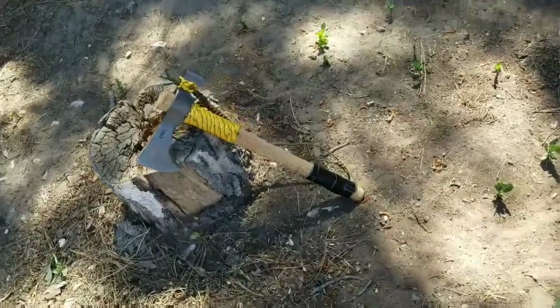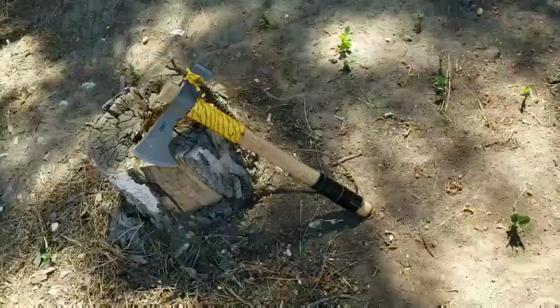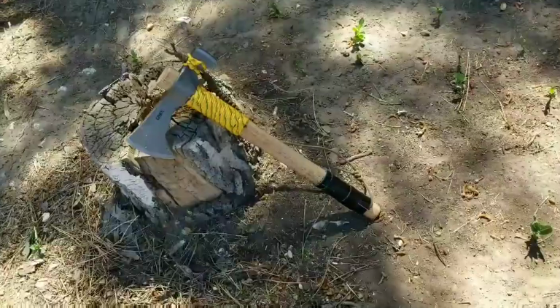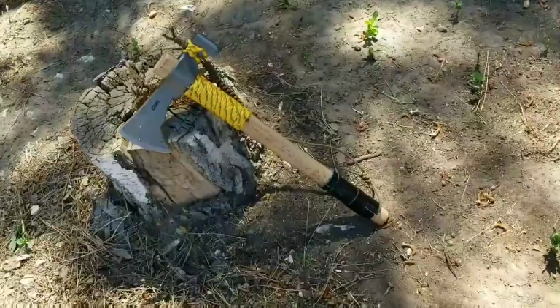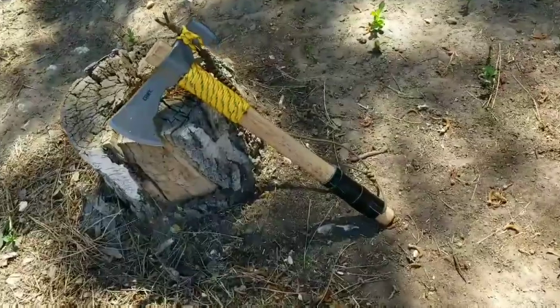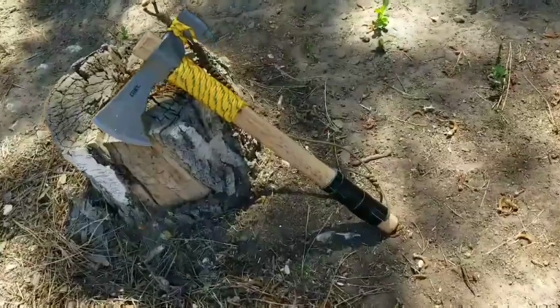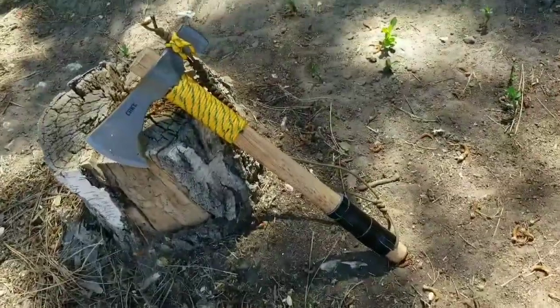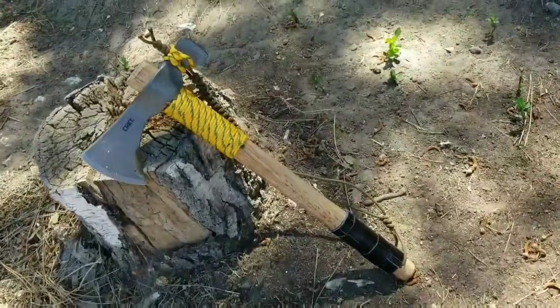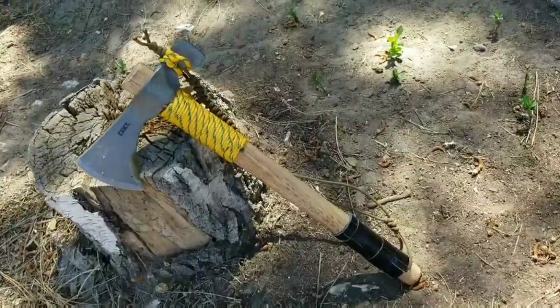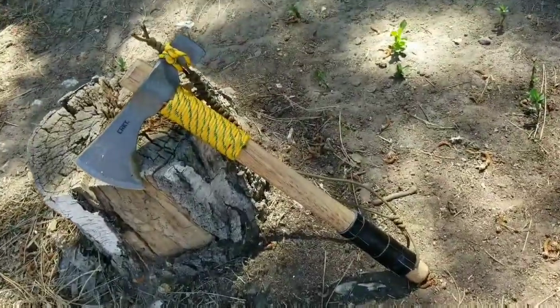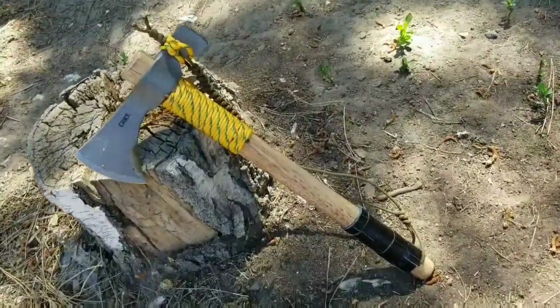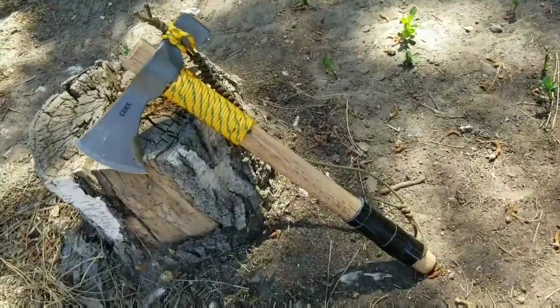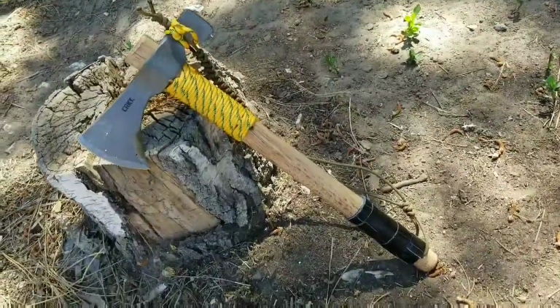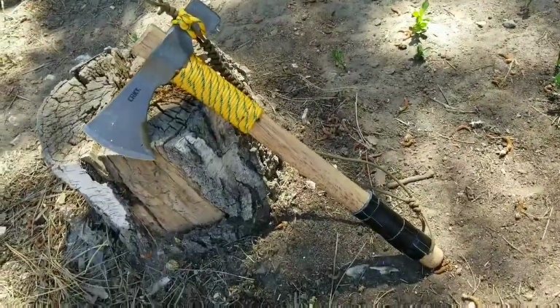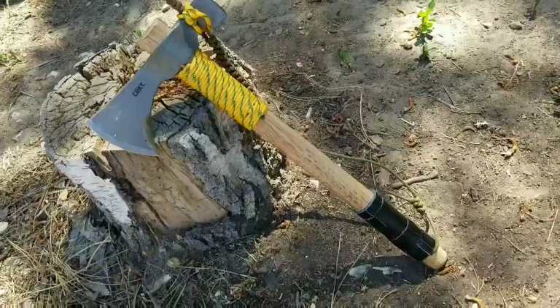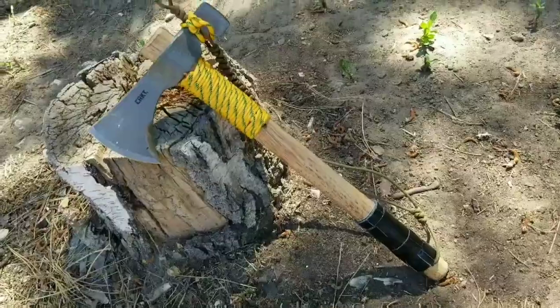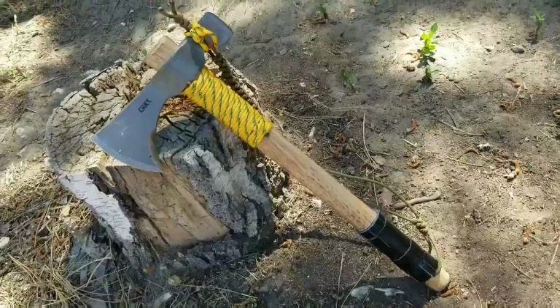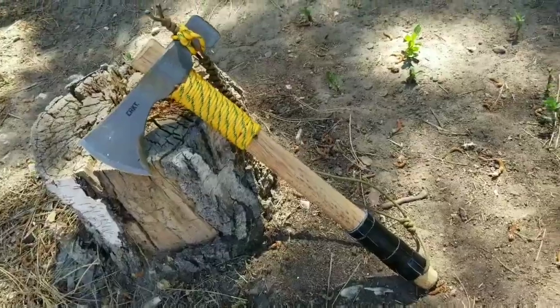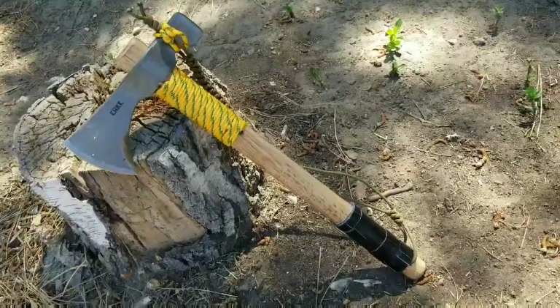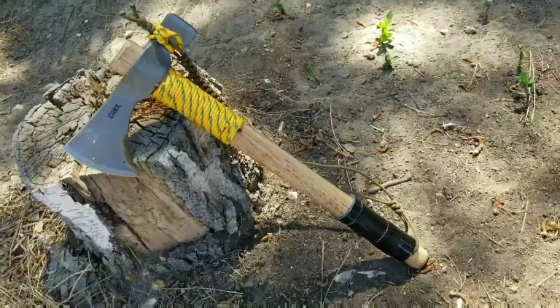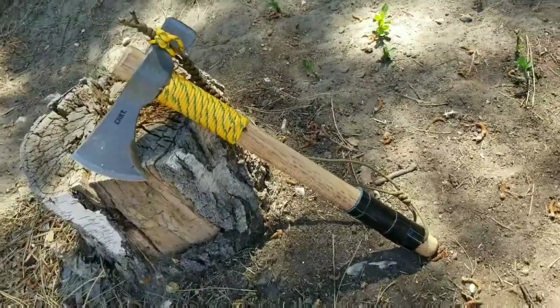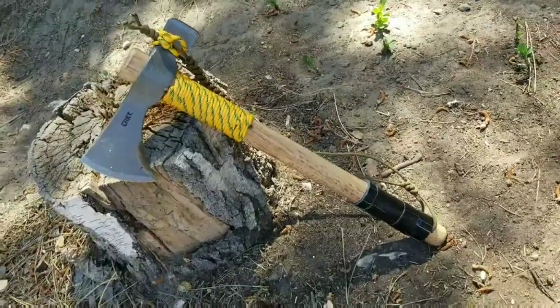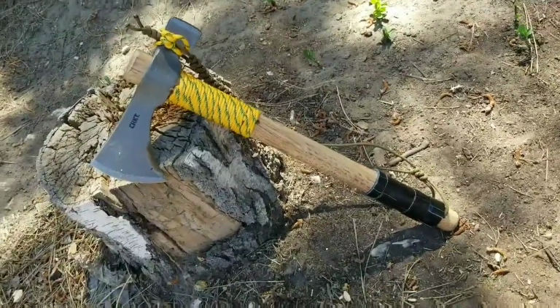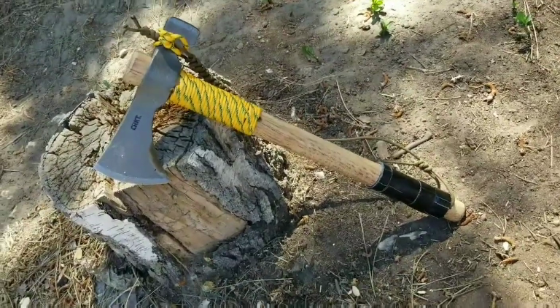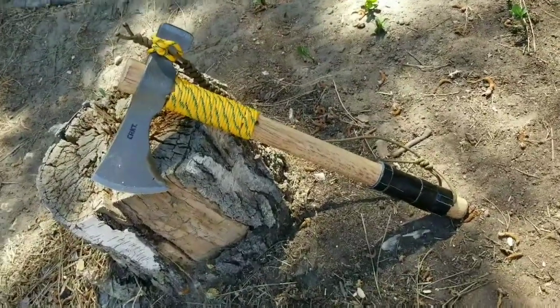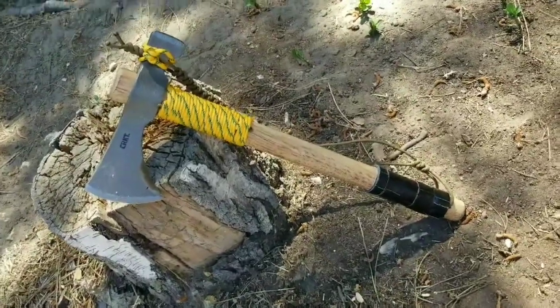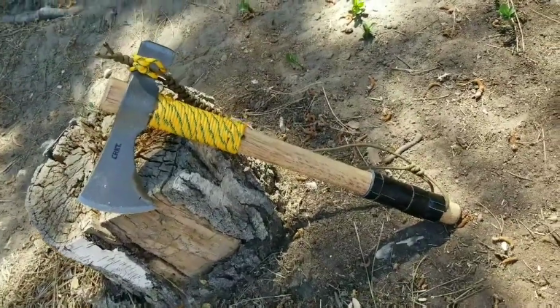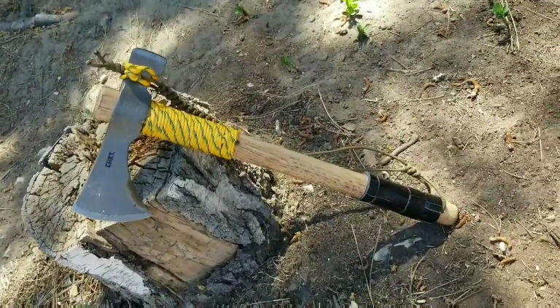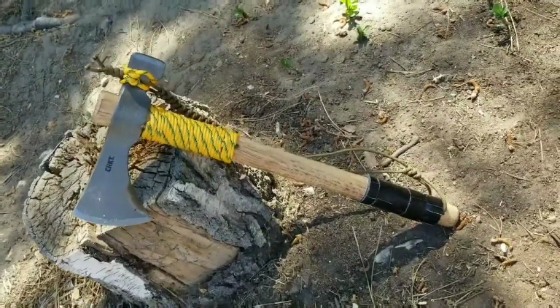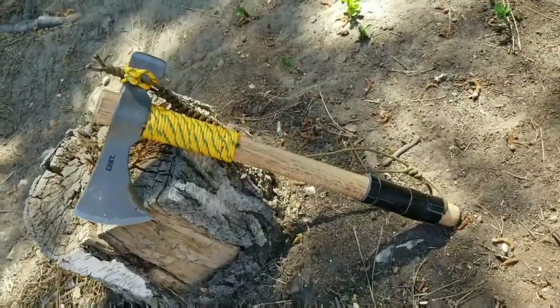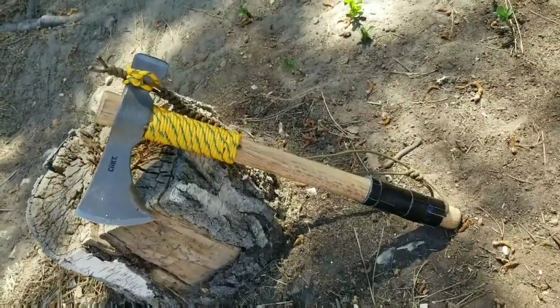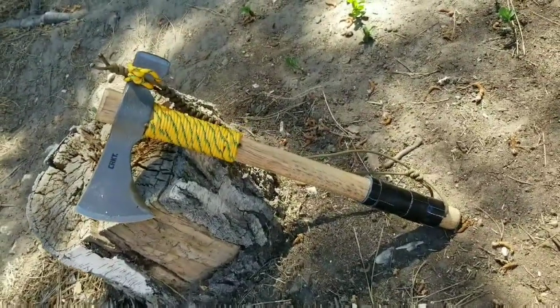The CRKT Chogun T-Hawk — a woods hawk and survival tool.